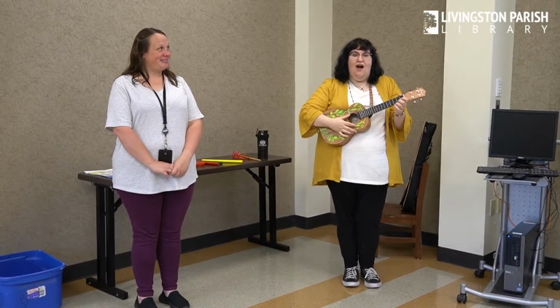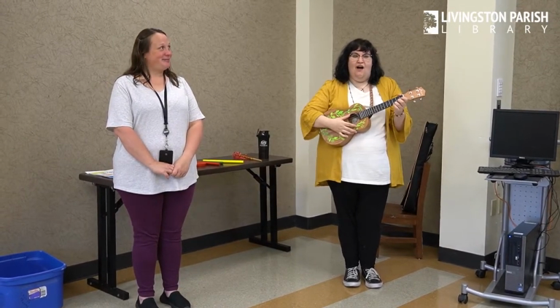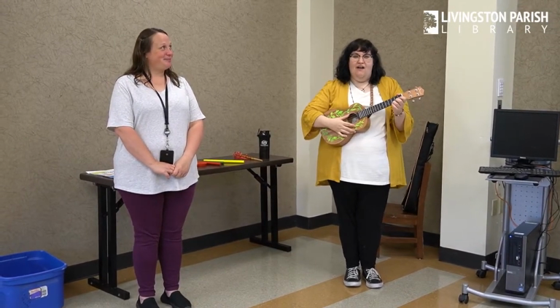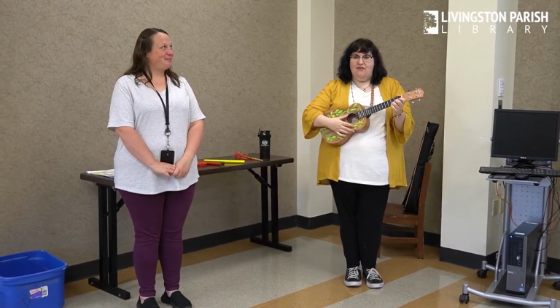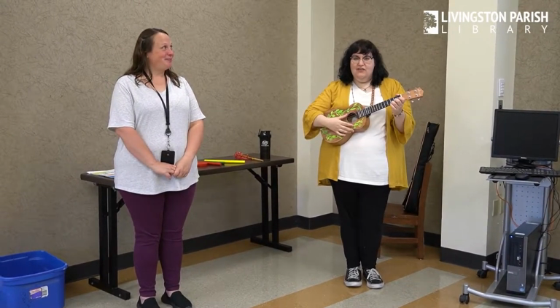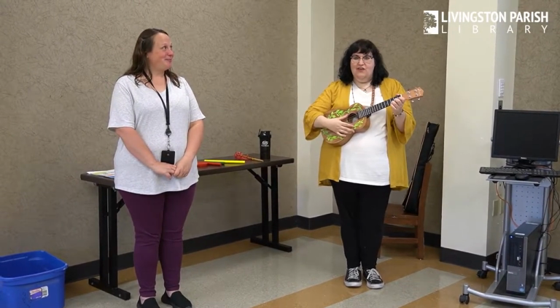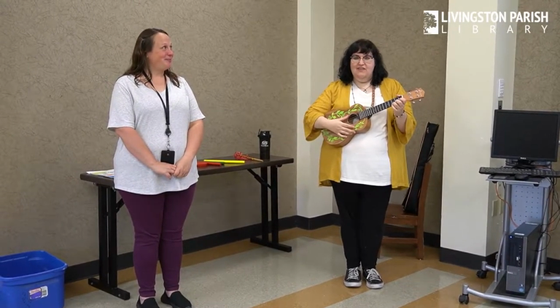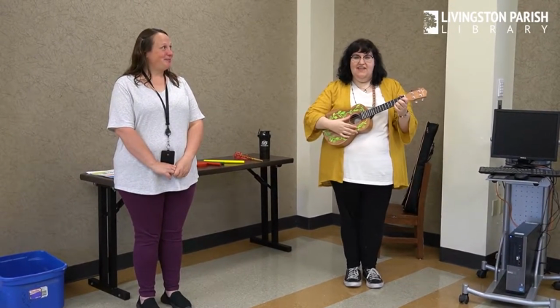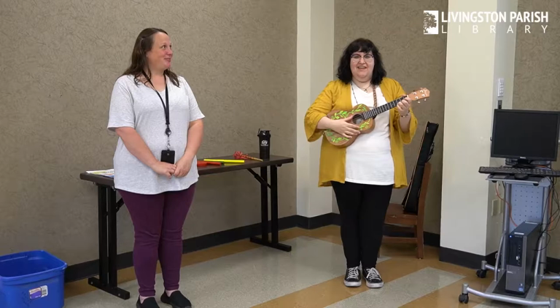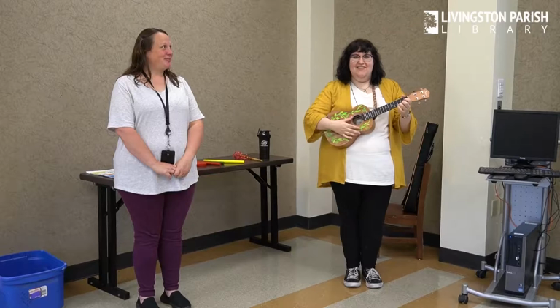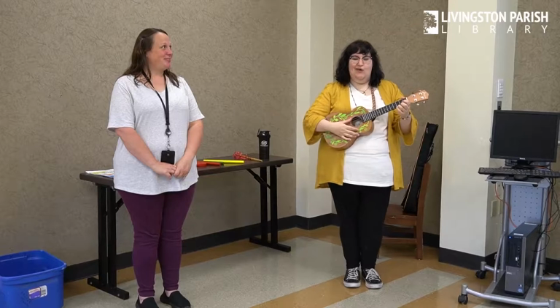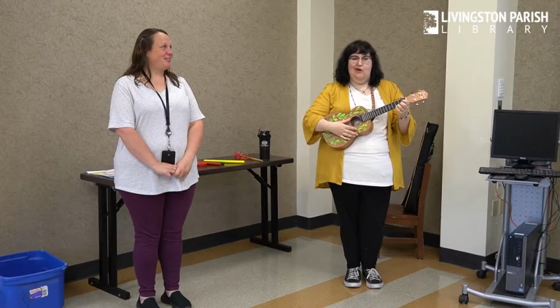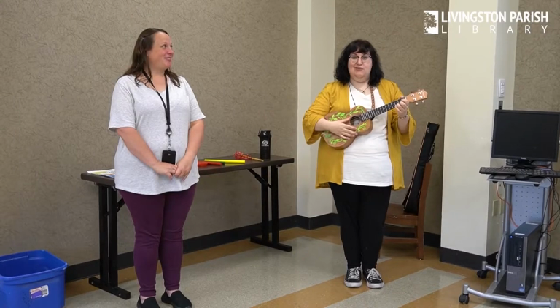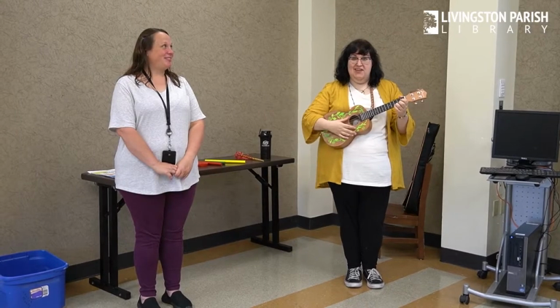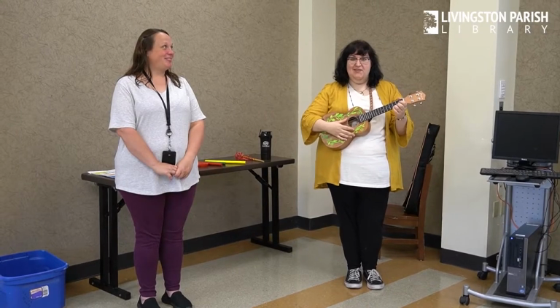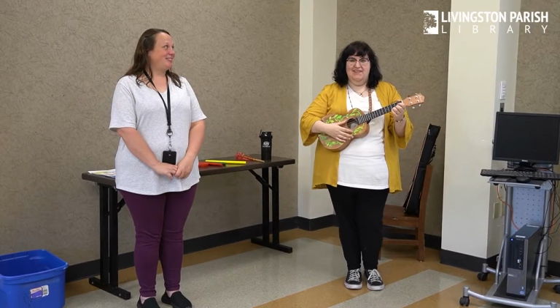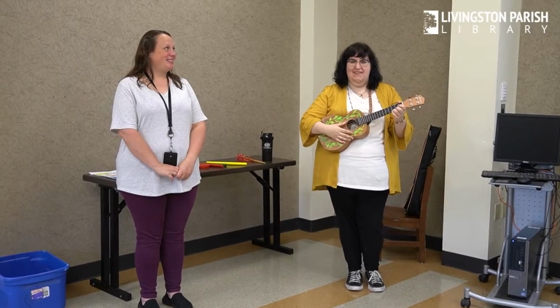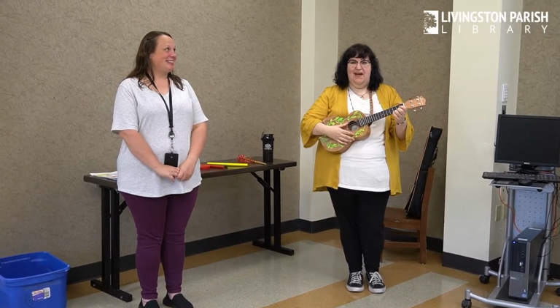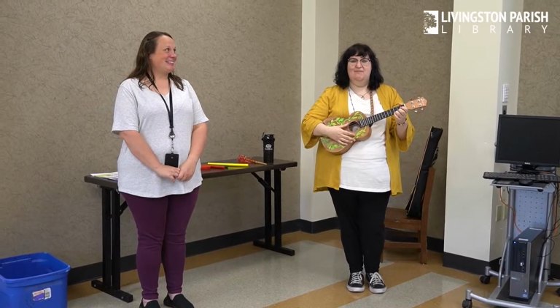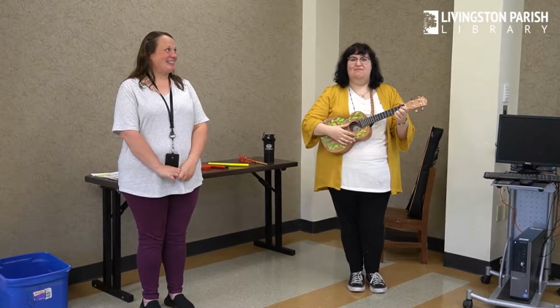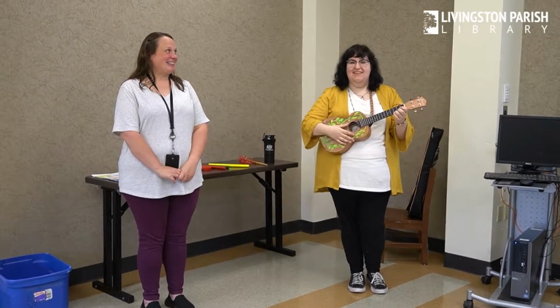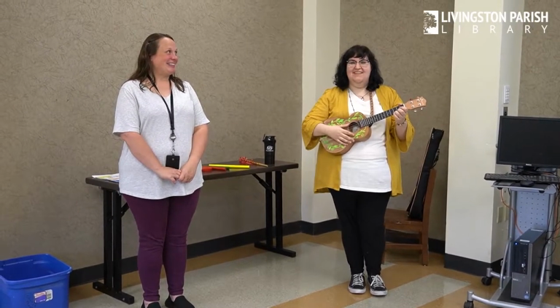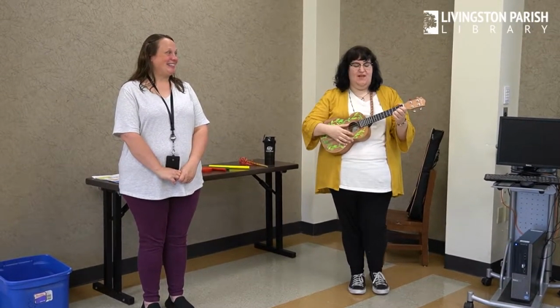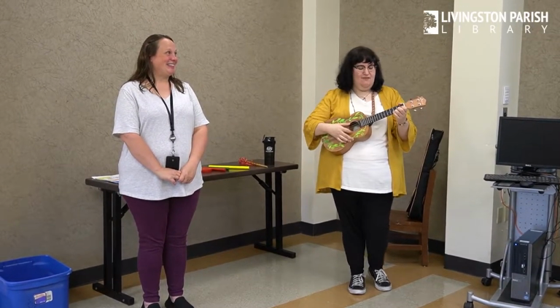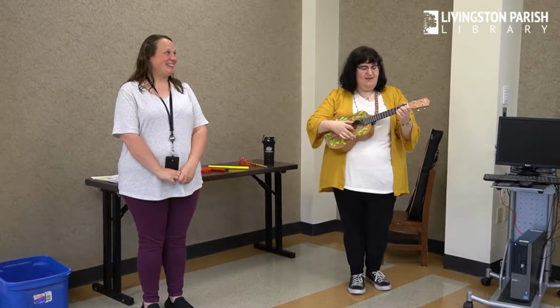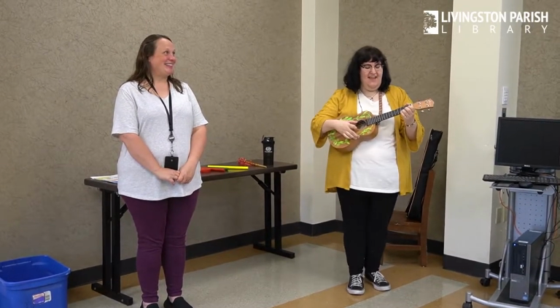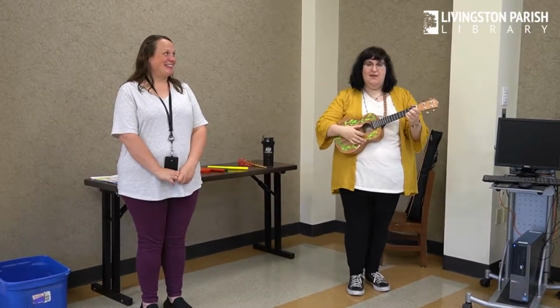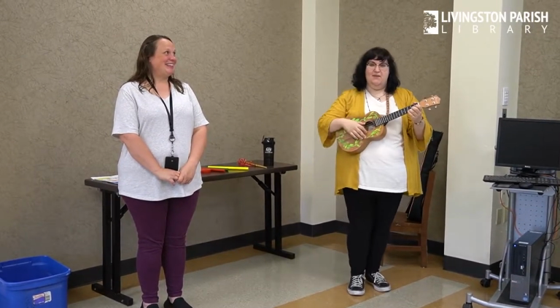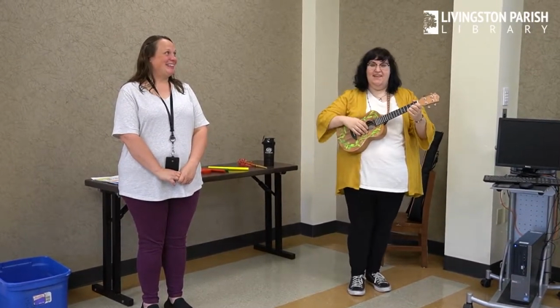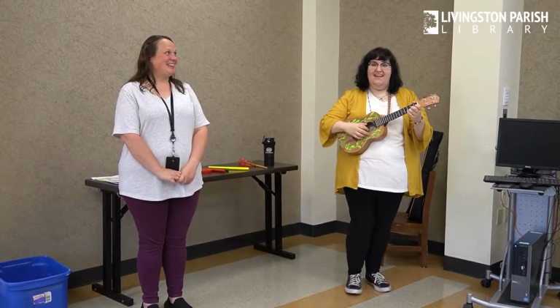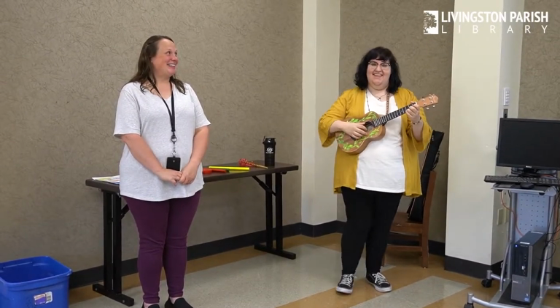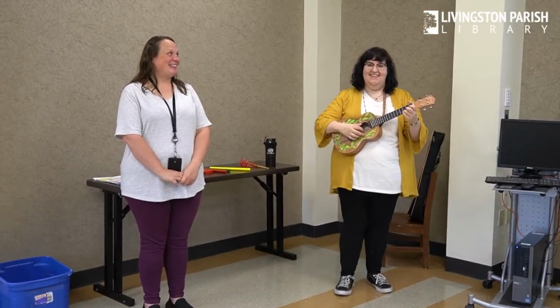Our first song today is called Shake Your Sillies Out. It's a lot of fun, and it goes like this.